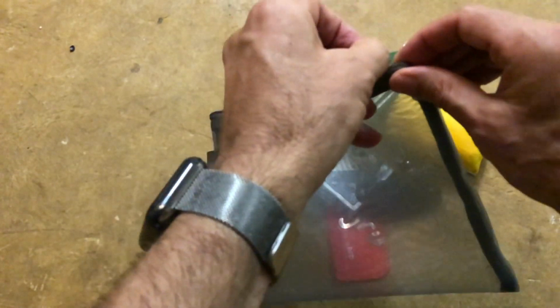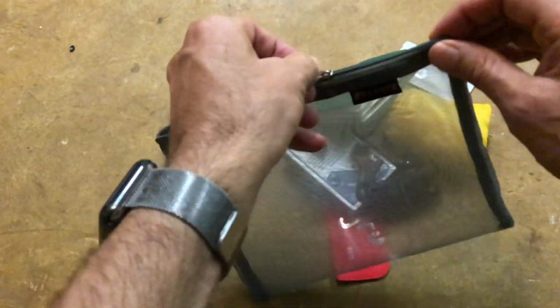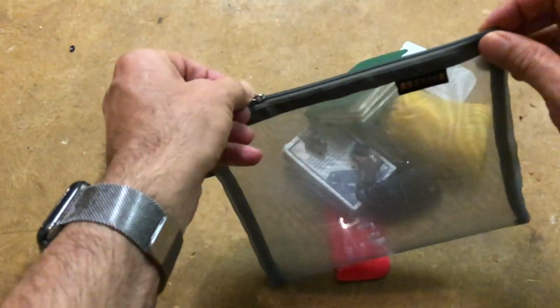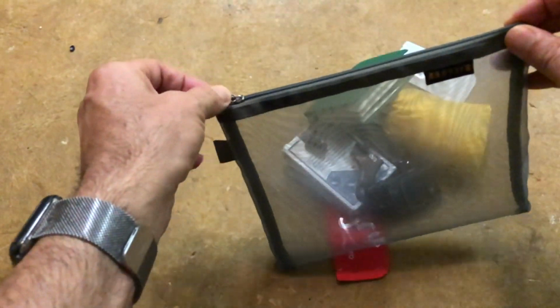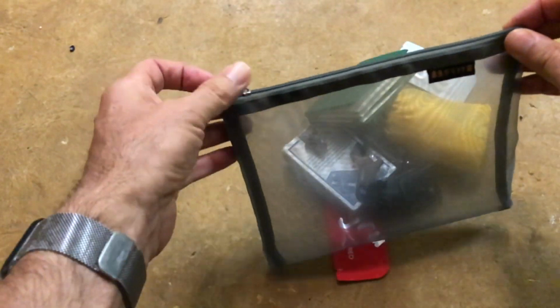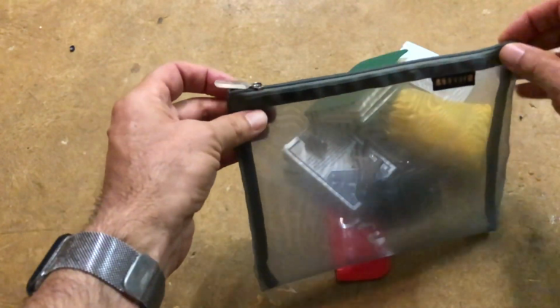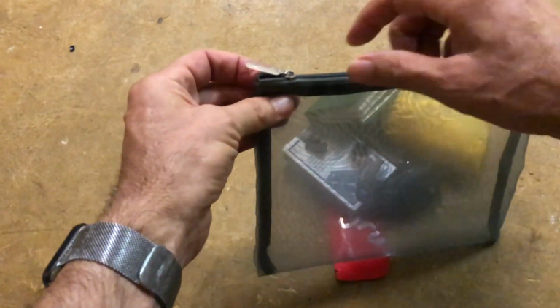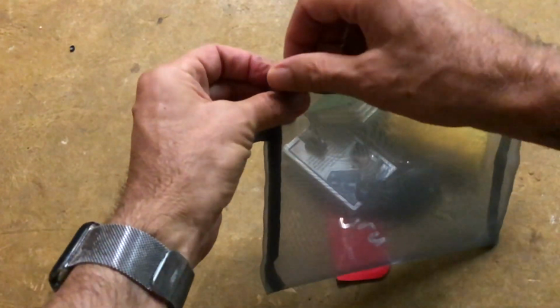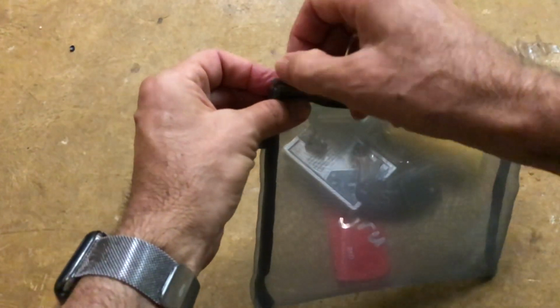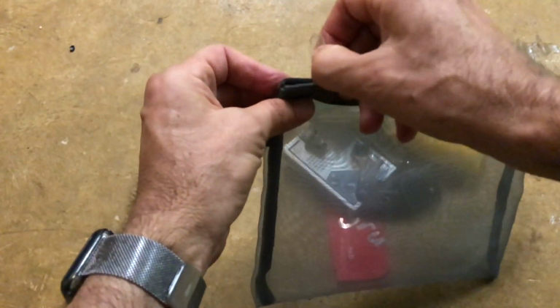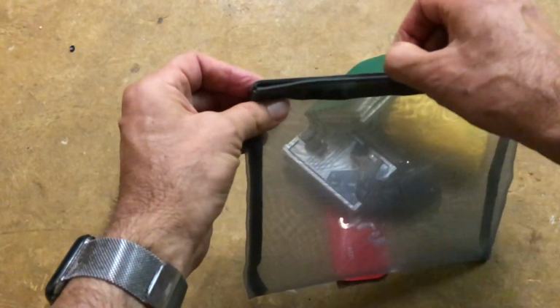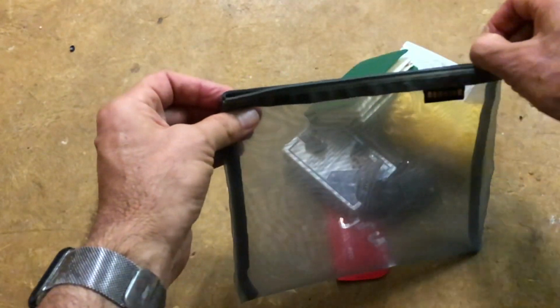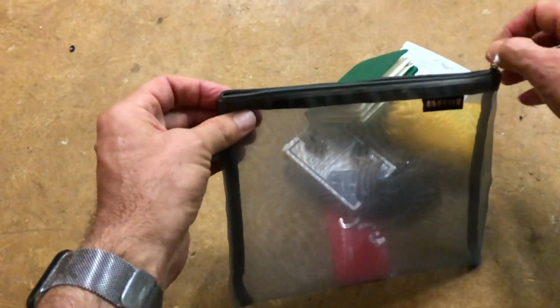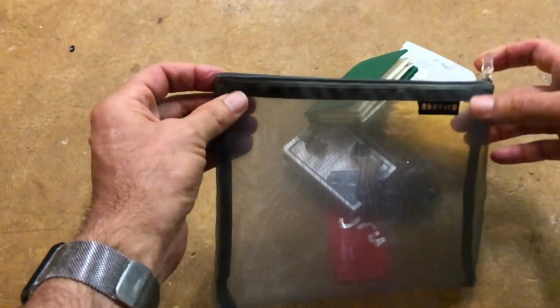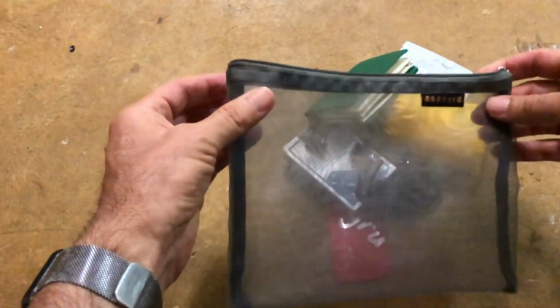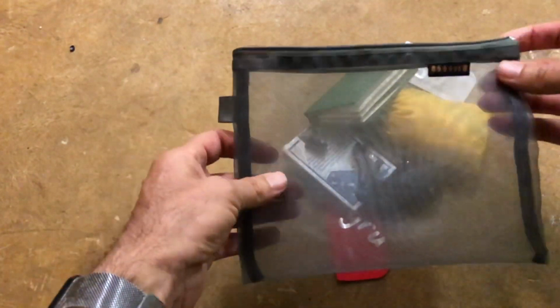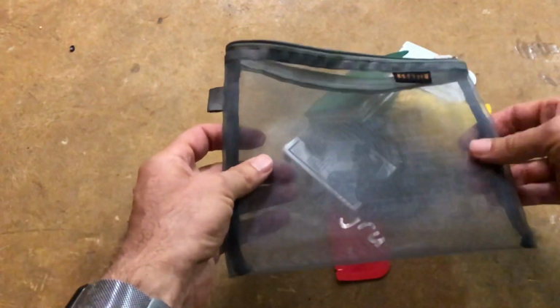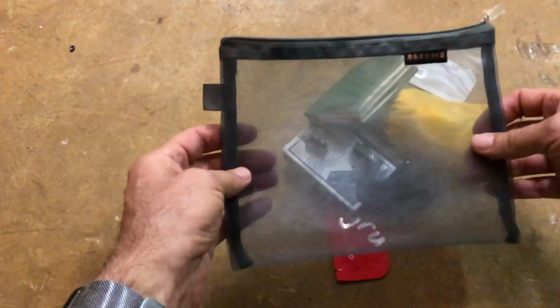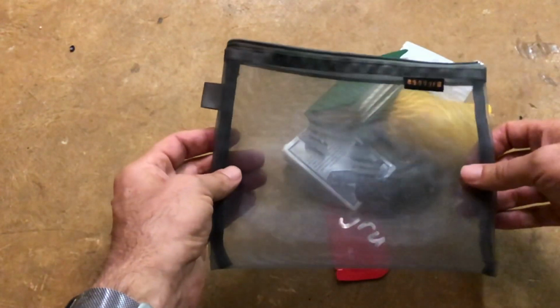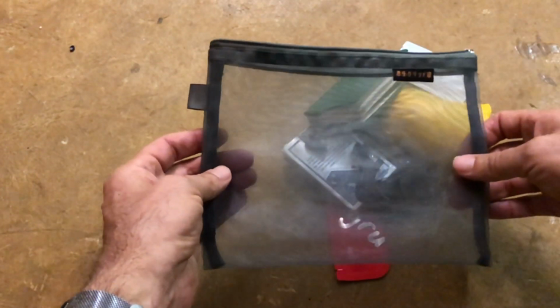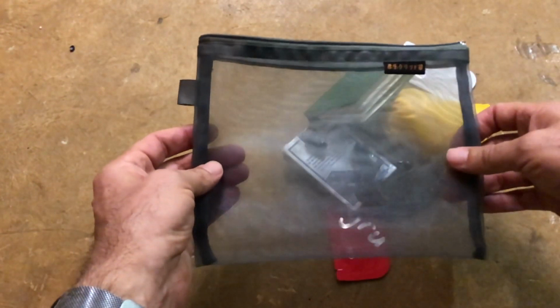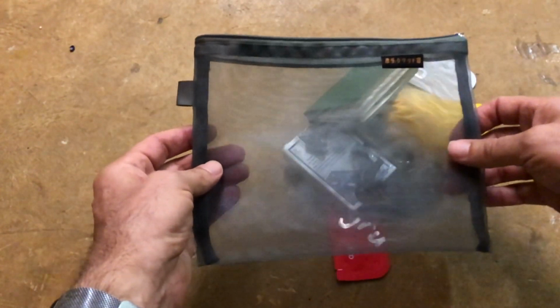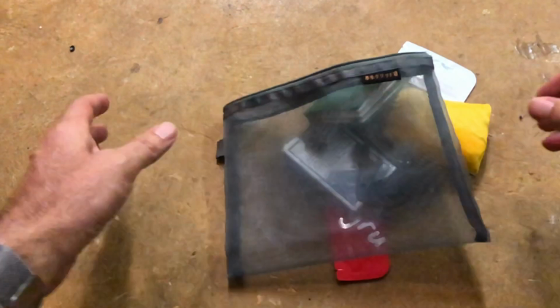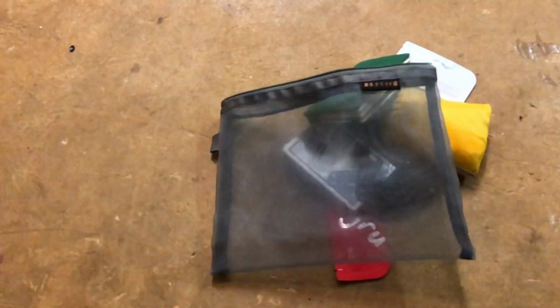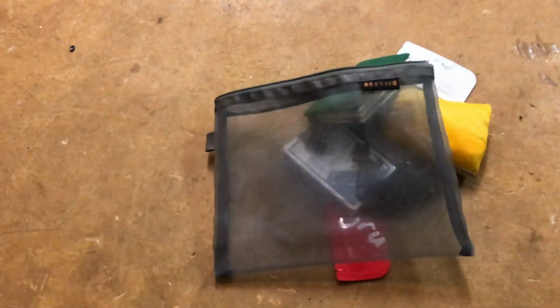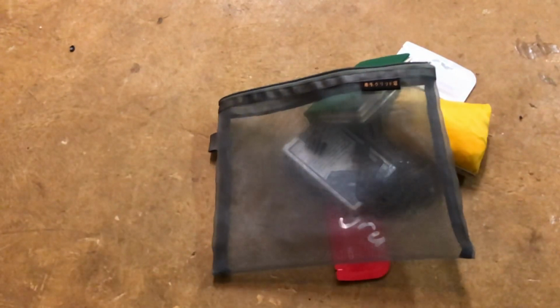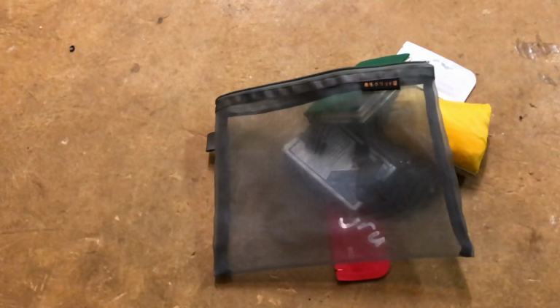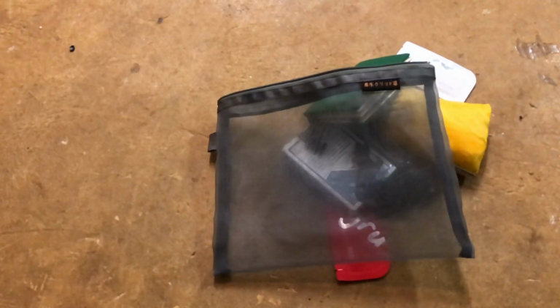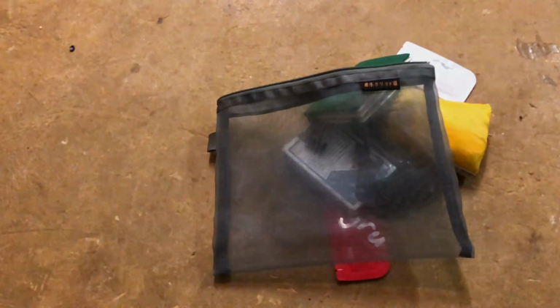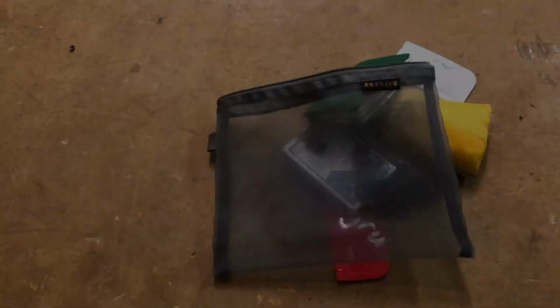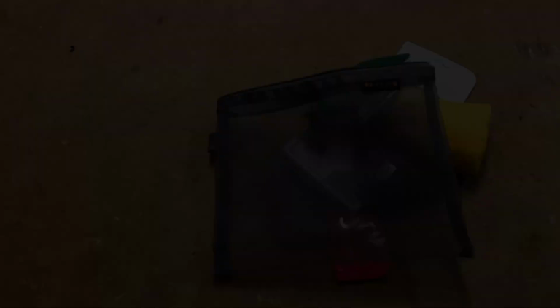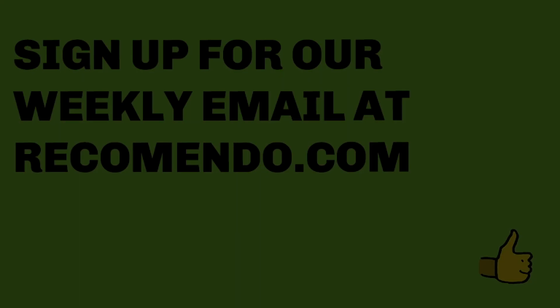The zipper is really smooth — nice action. Japanese mesh zipper bags.